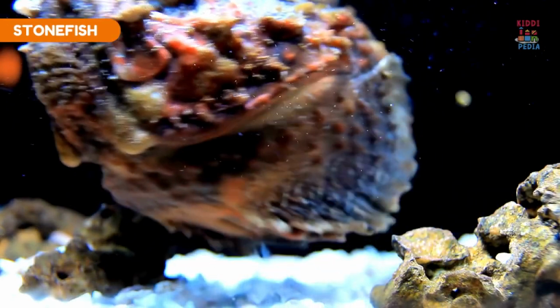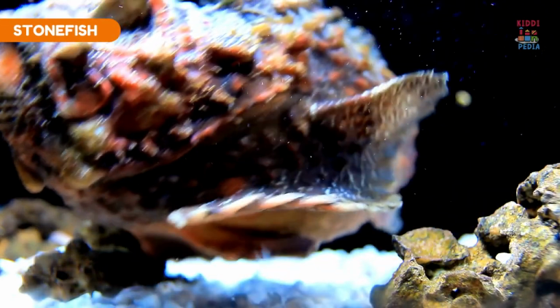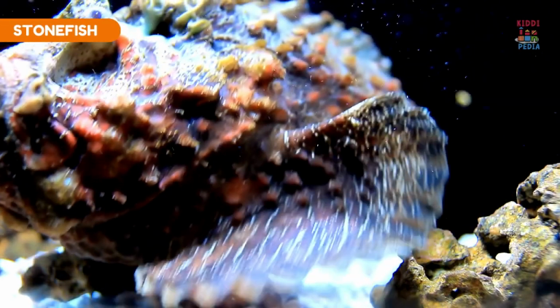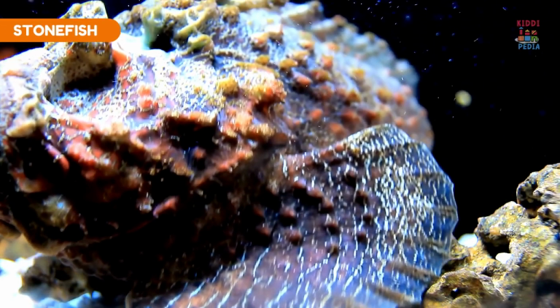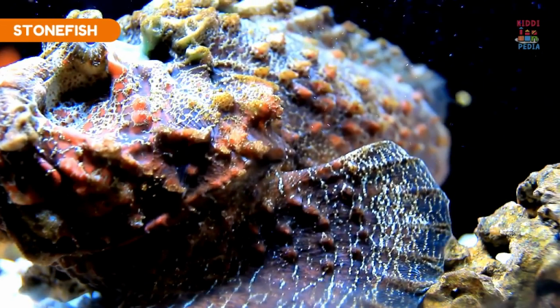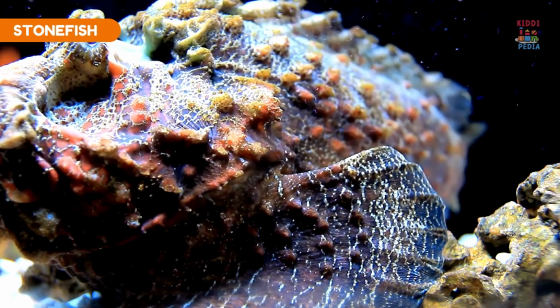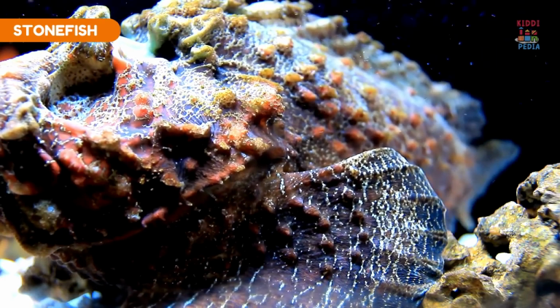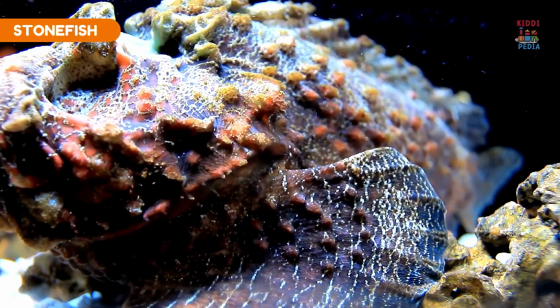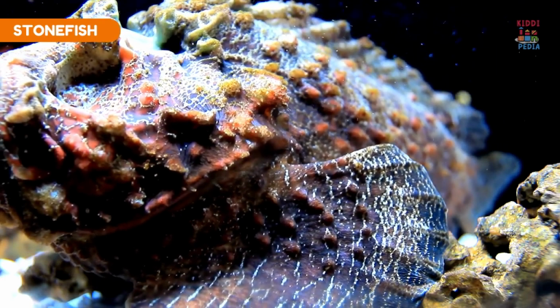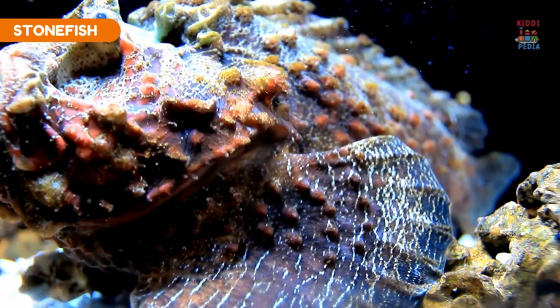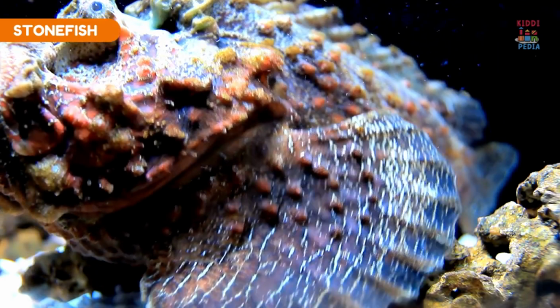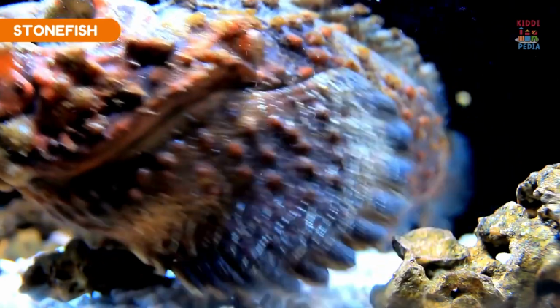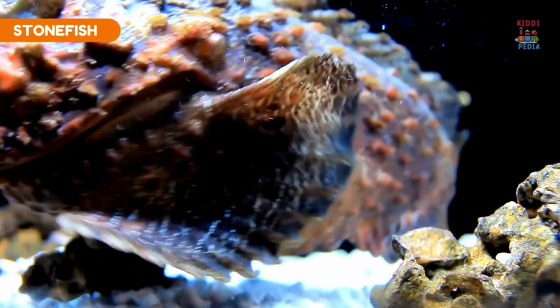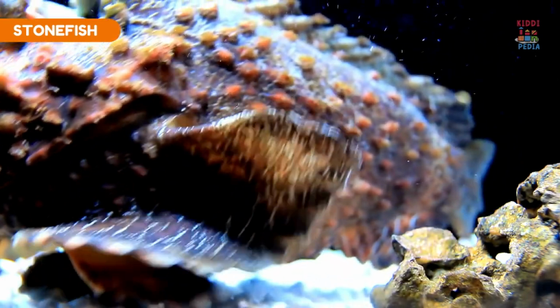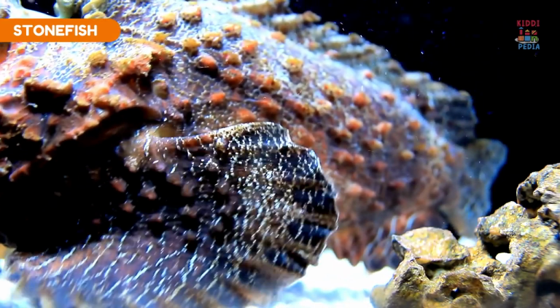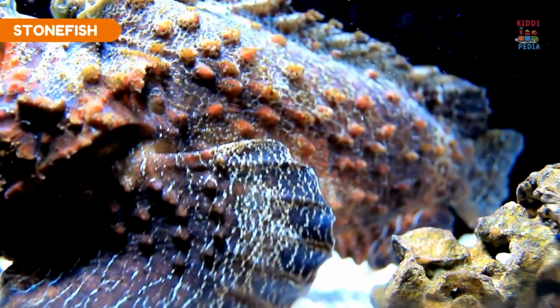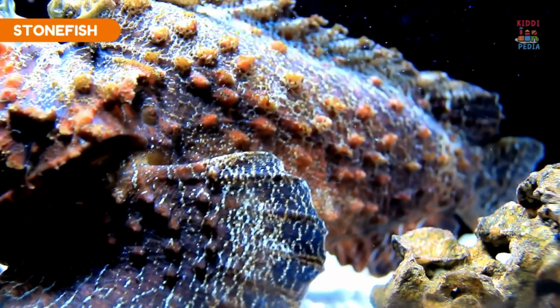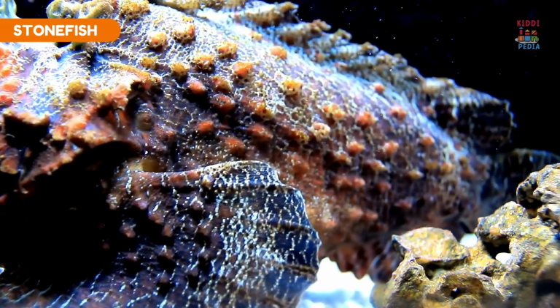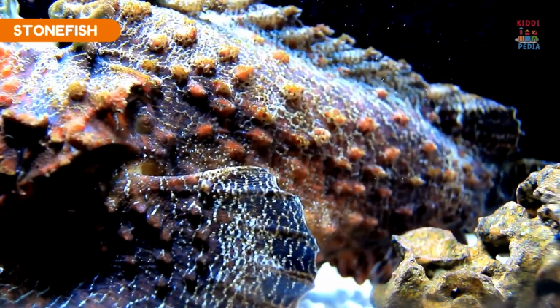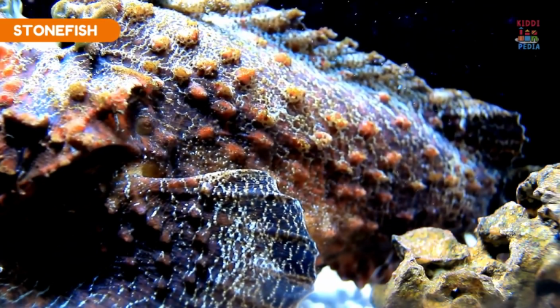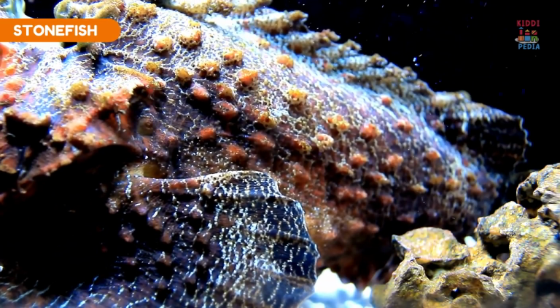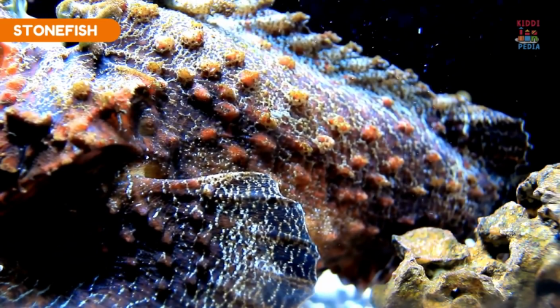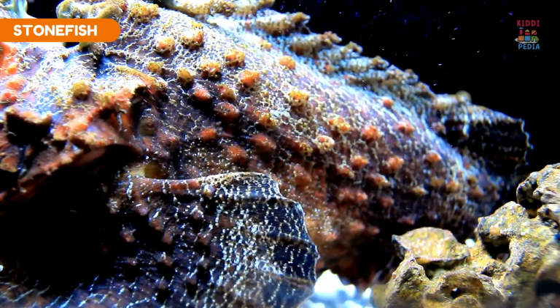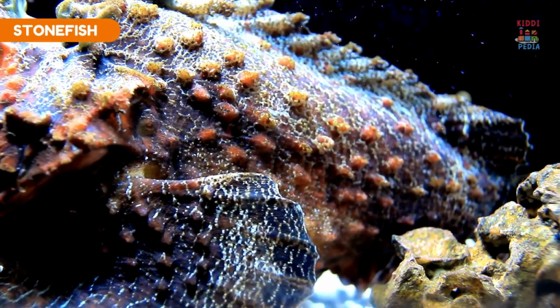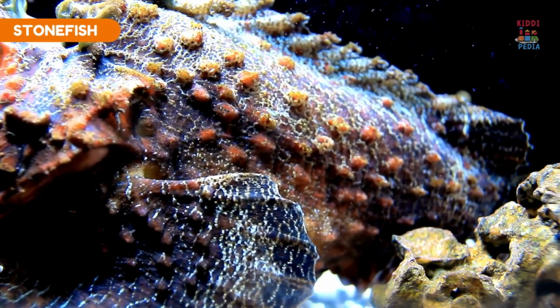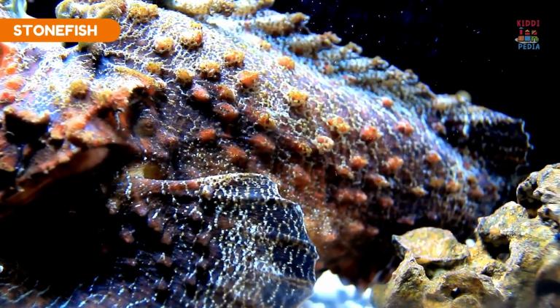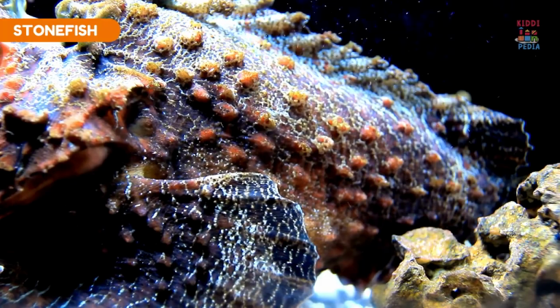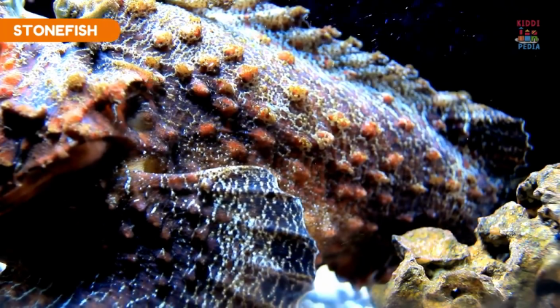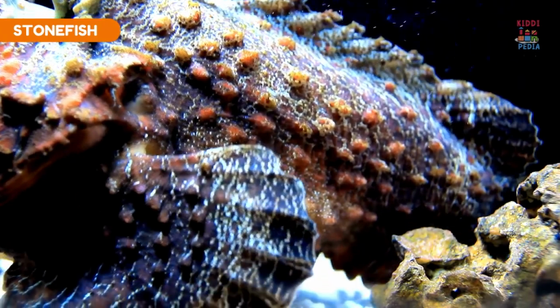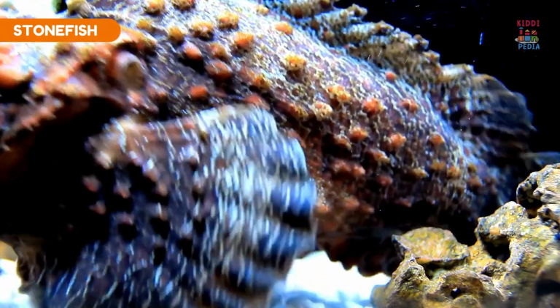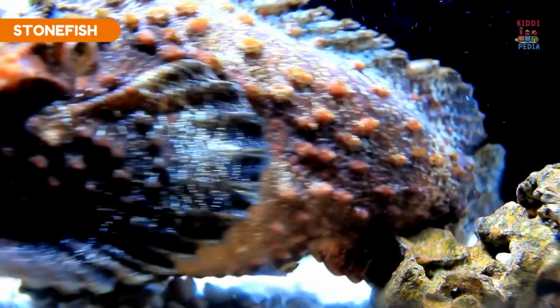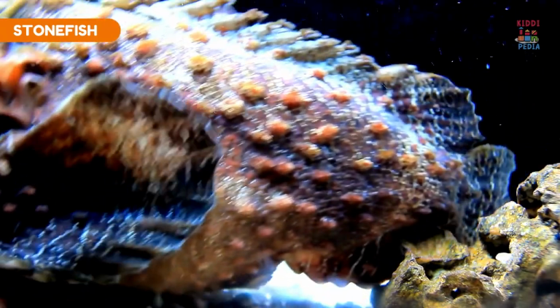Stonefish. Stonefish have a mottled appearance resembling rocks, making them nearly invisible on the ocean floor.